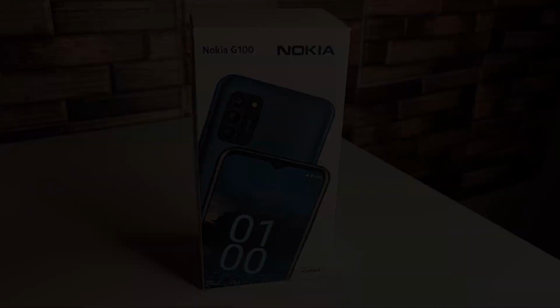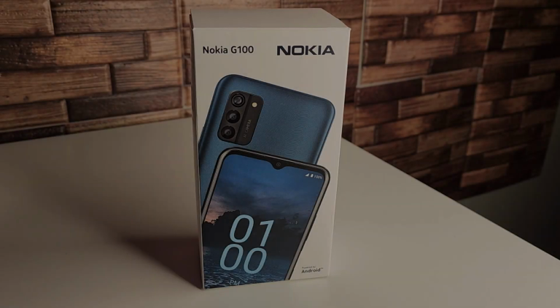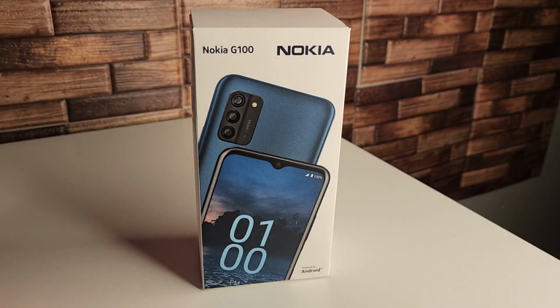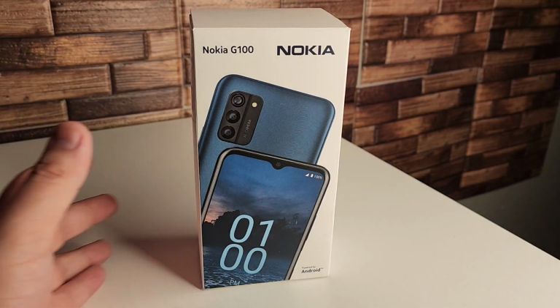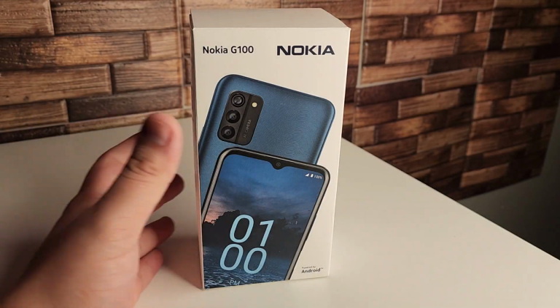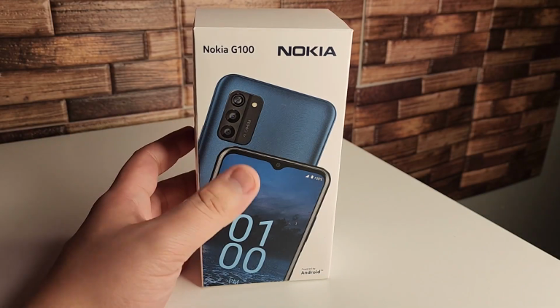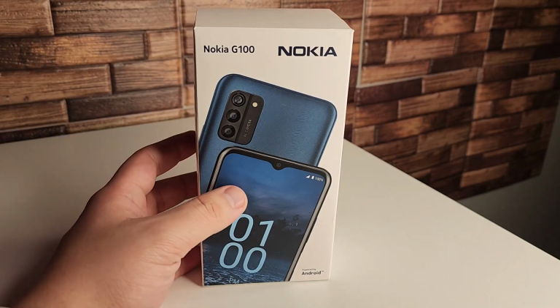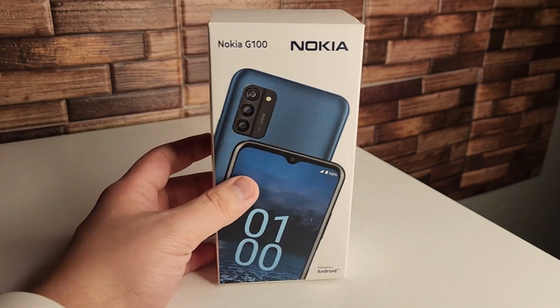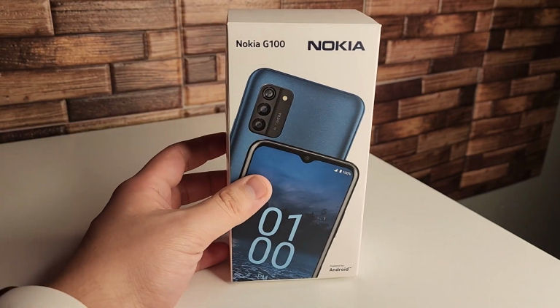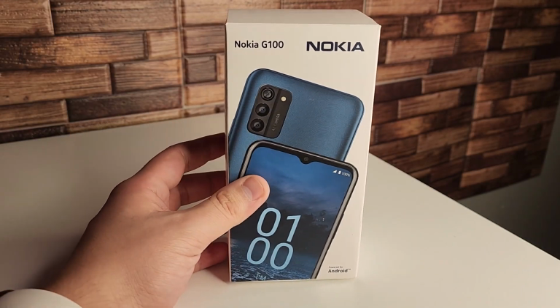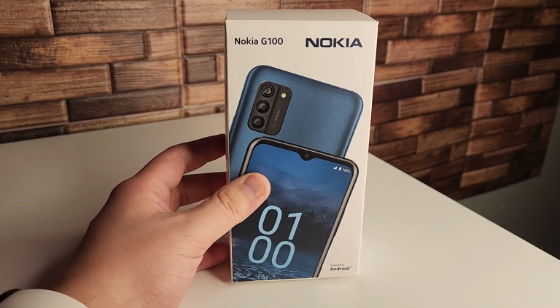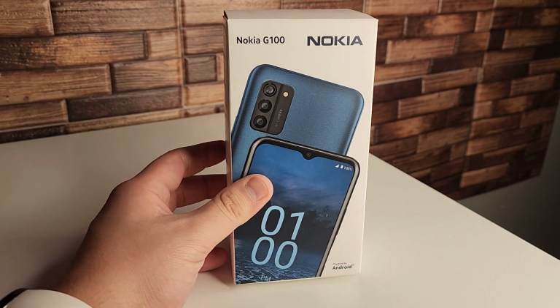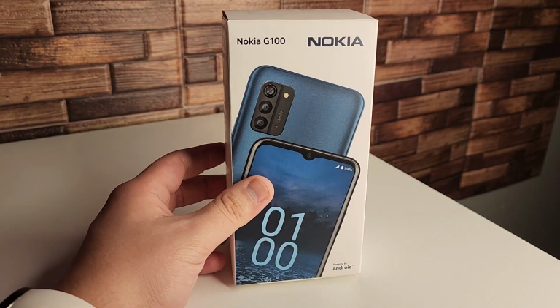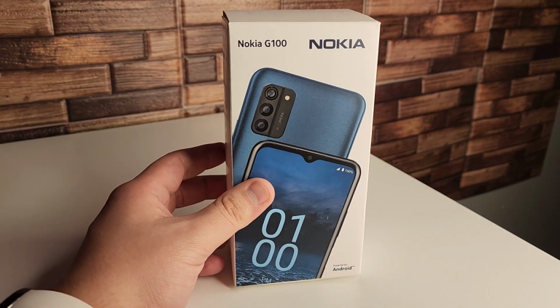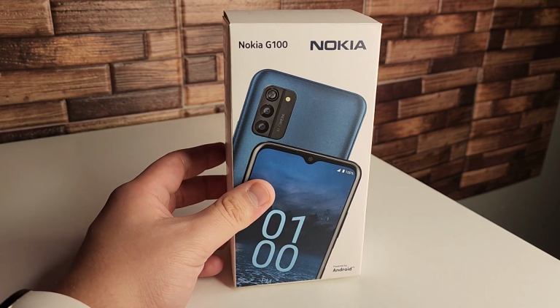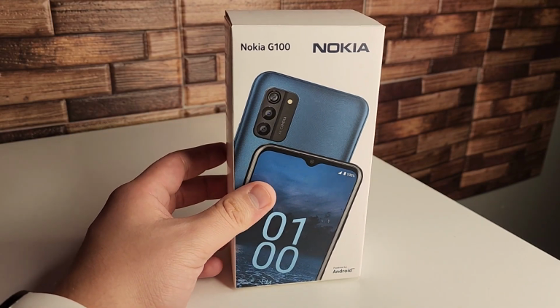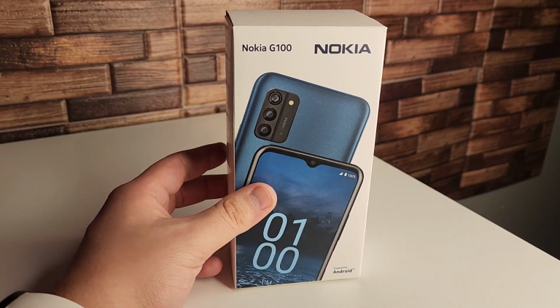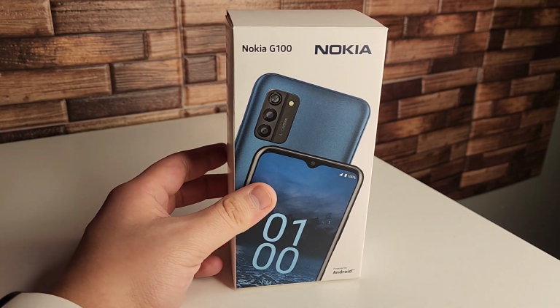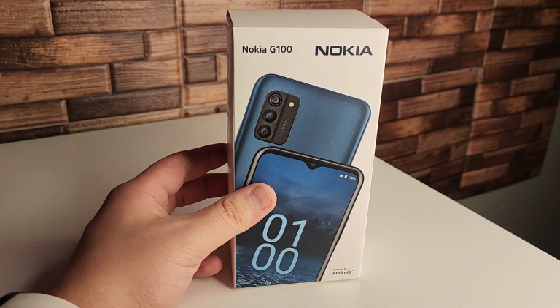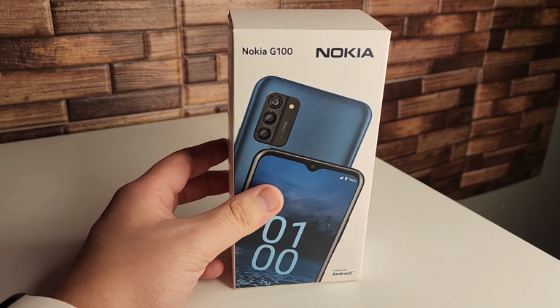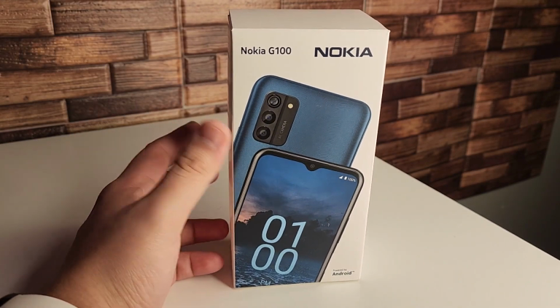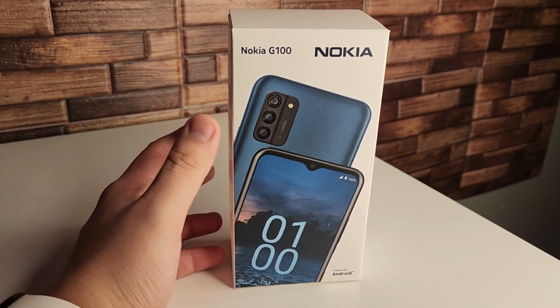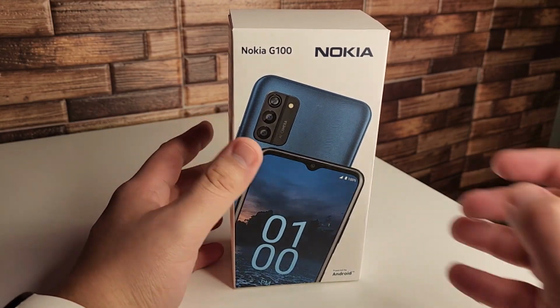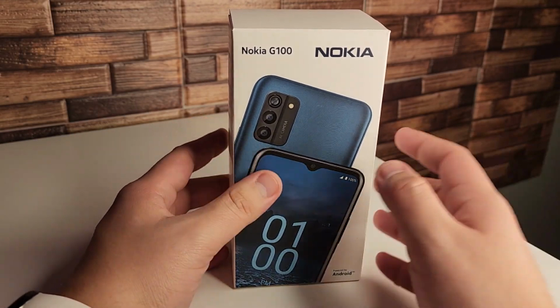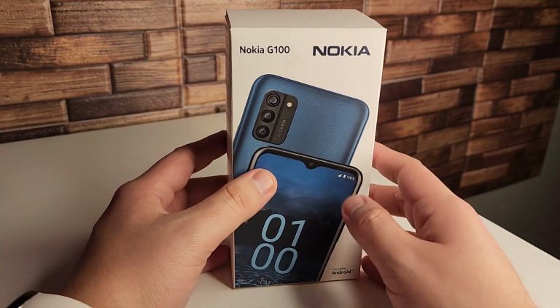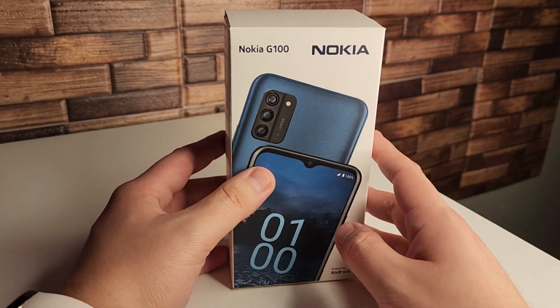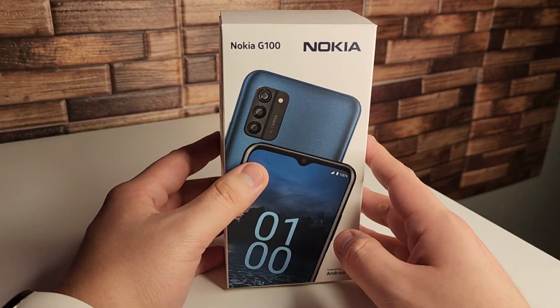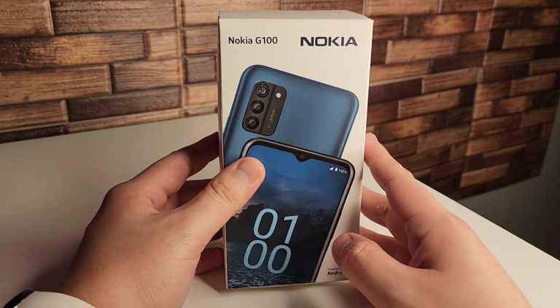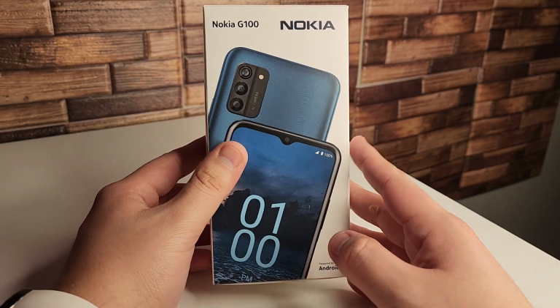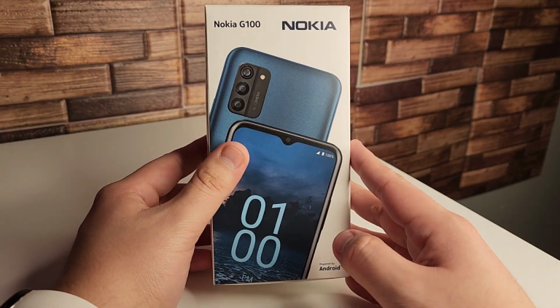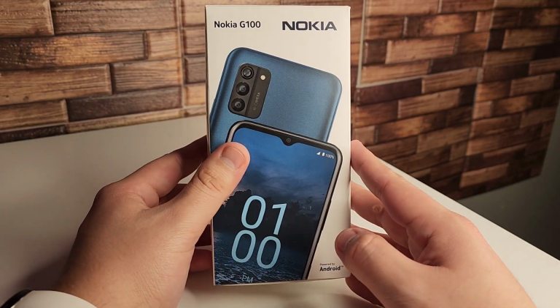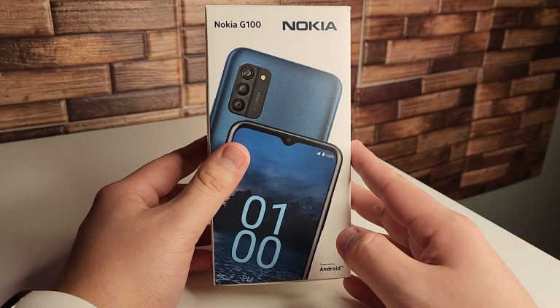All right everyone, in this video we're going to be taking a look at the new Nokia G100. Stay tuned.